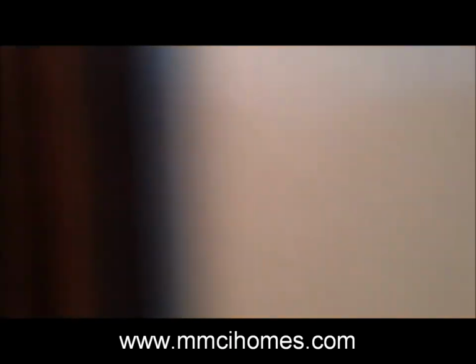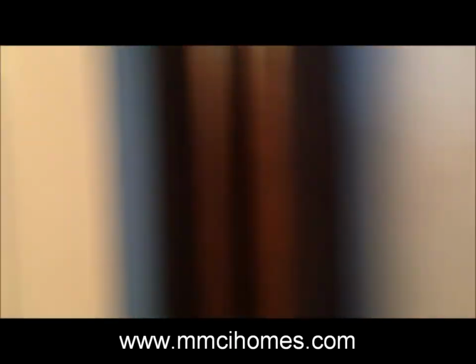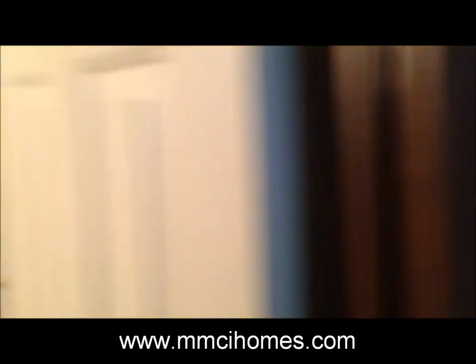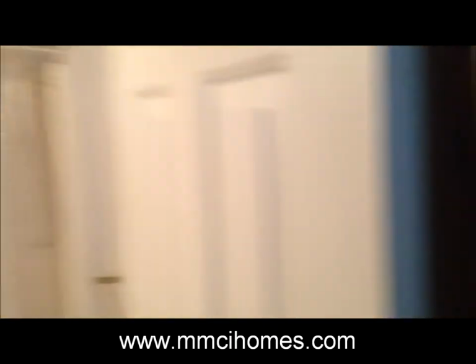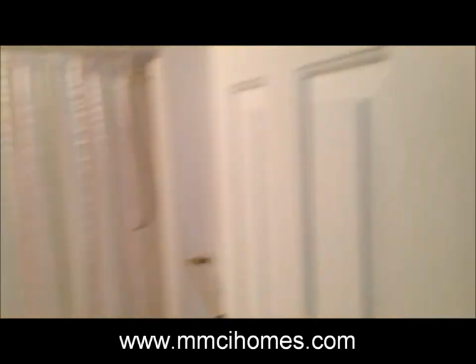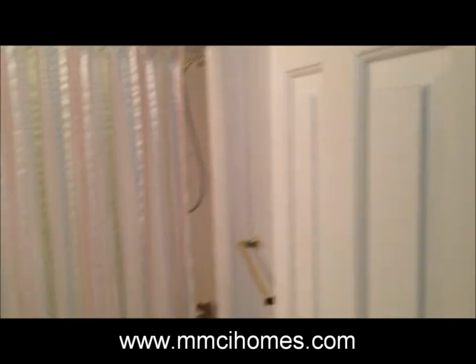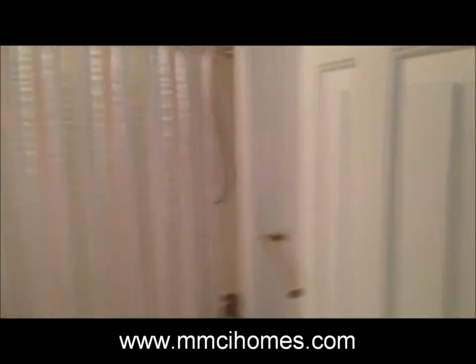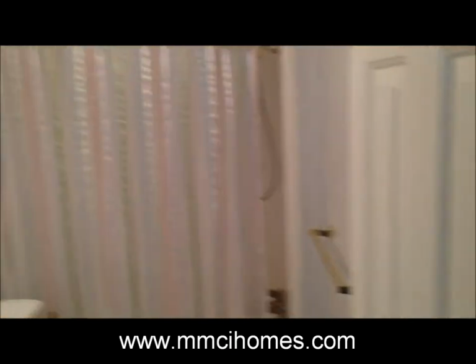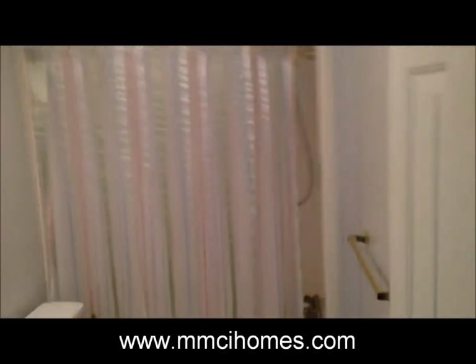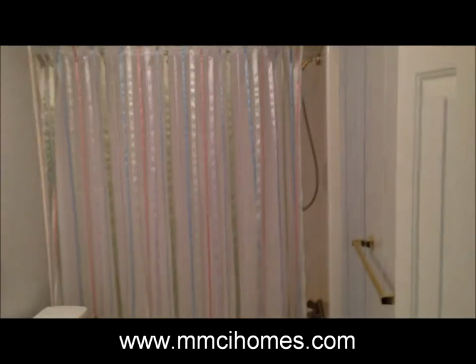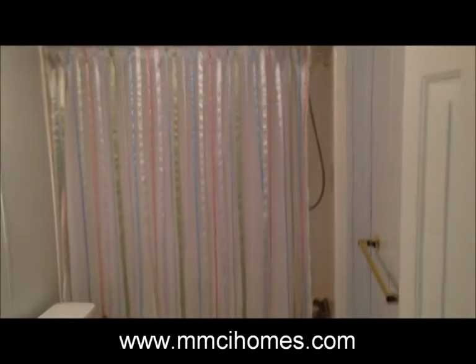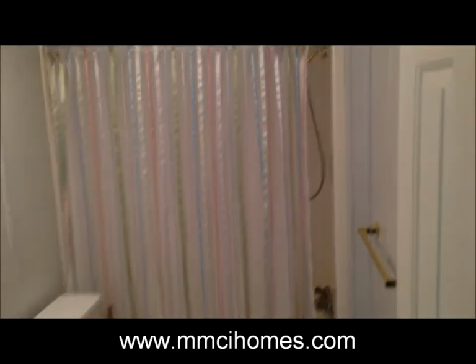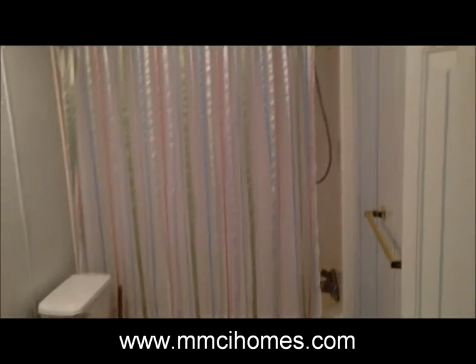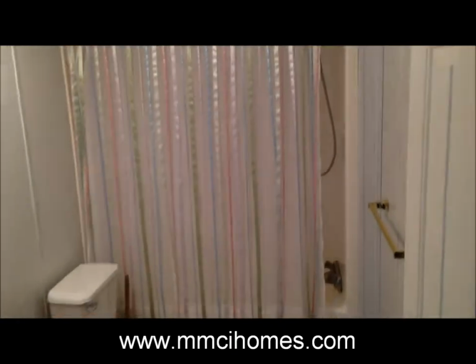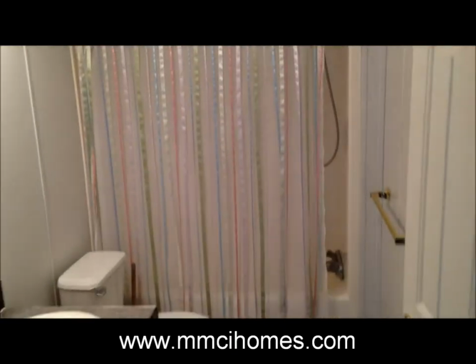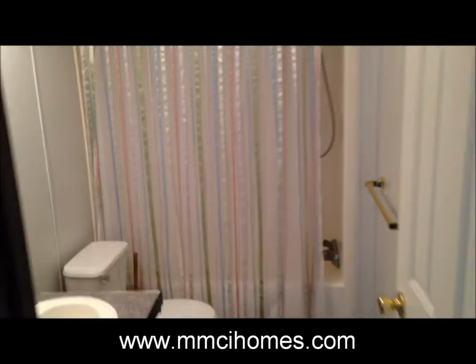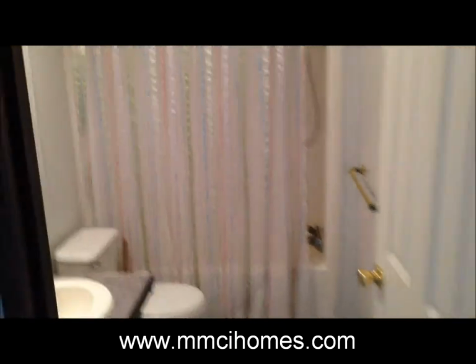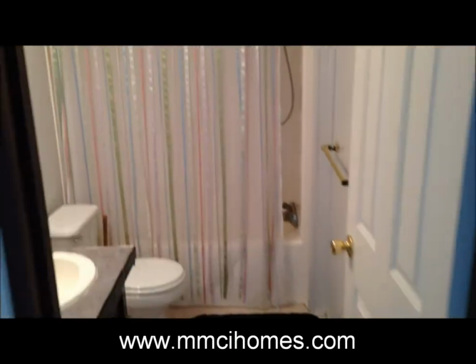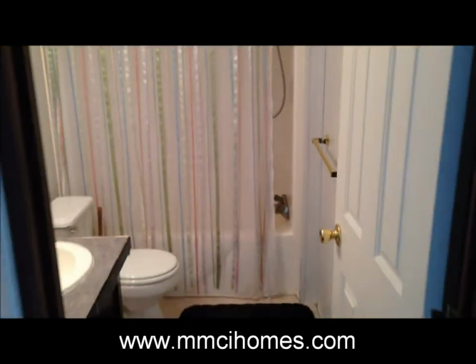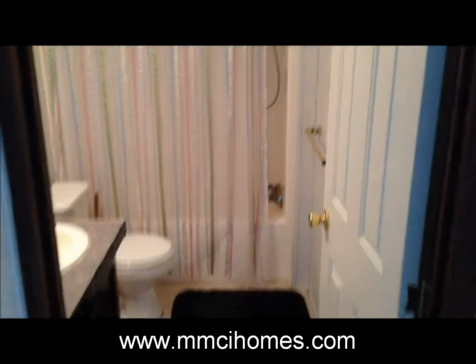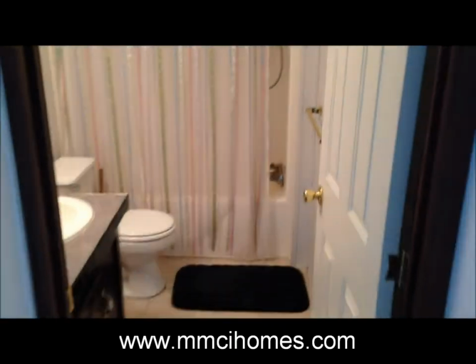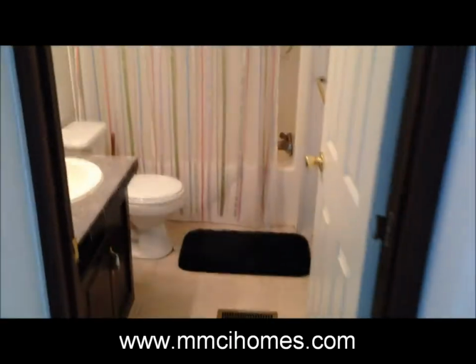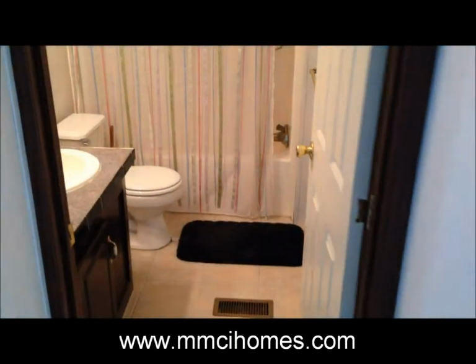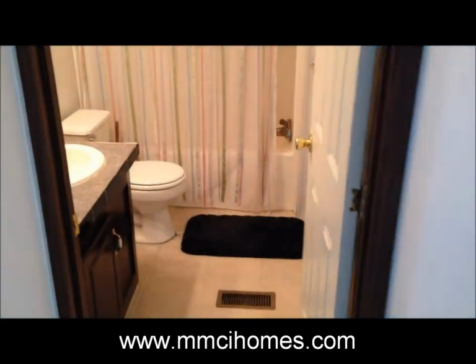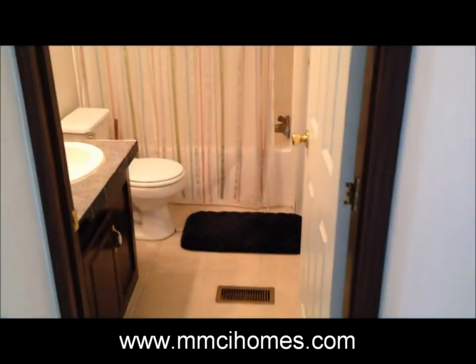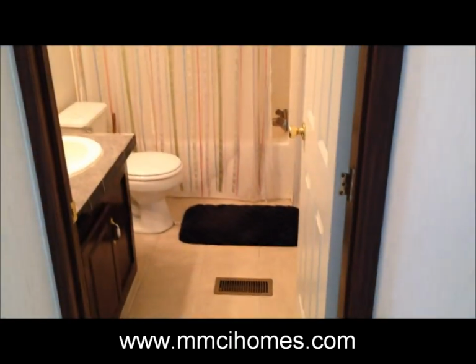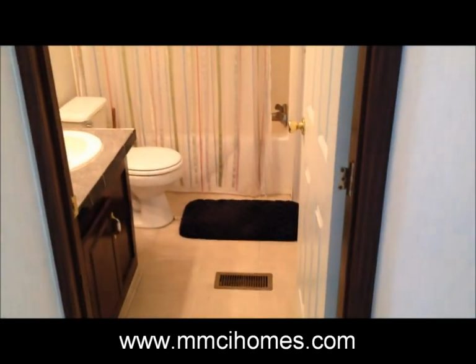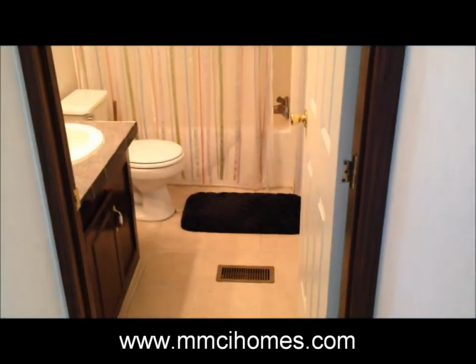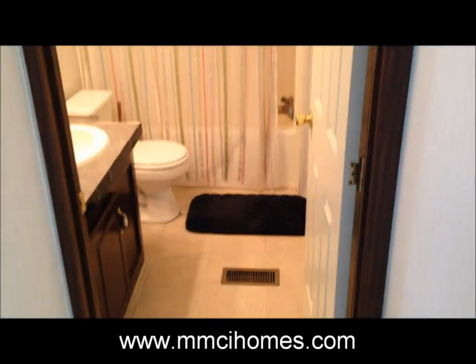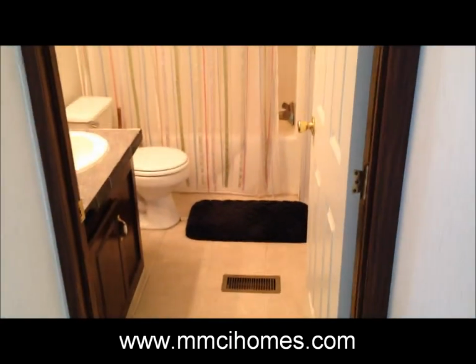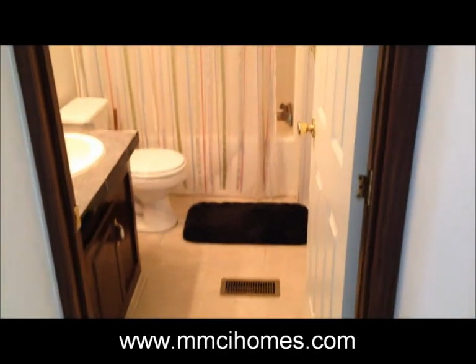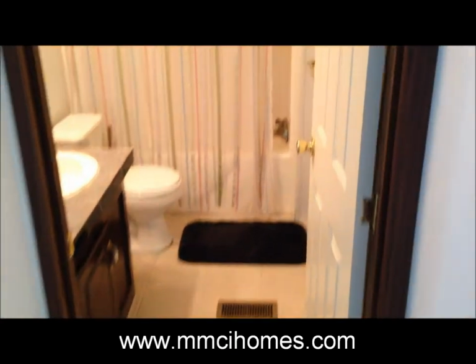And here we have the second bath. It's got a ceramic tile floor.